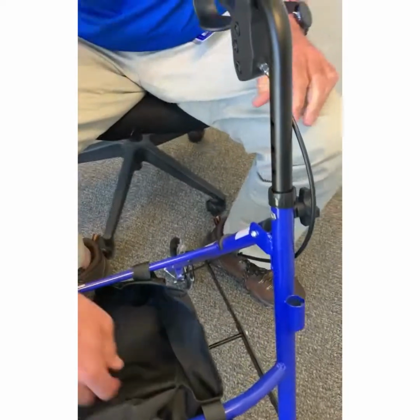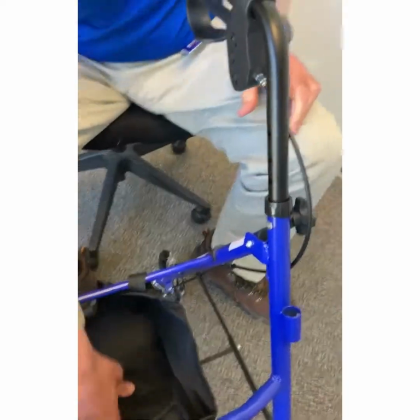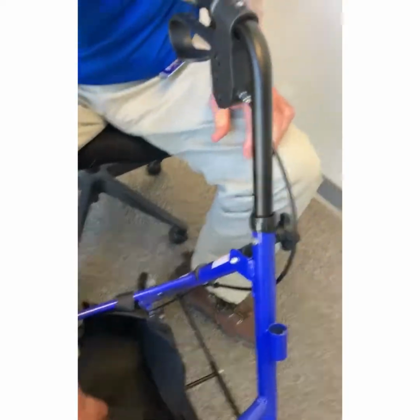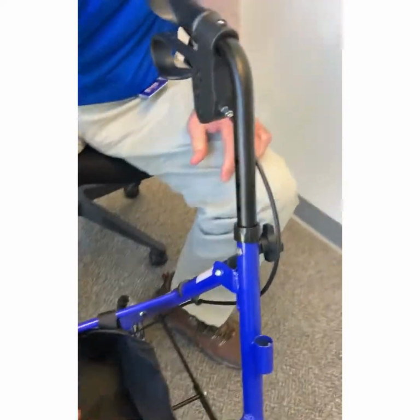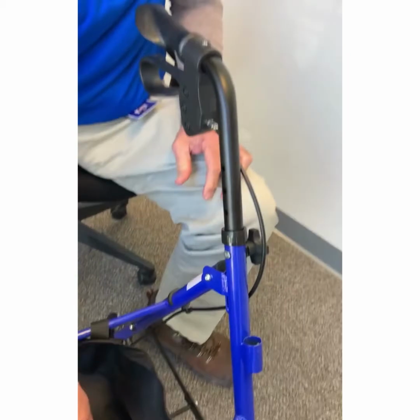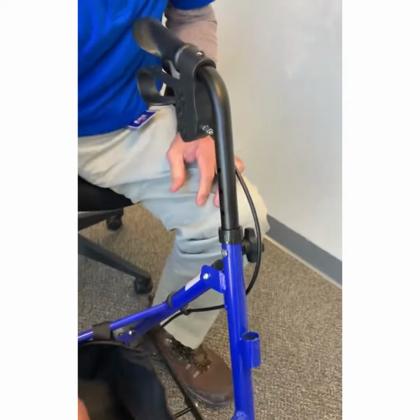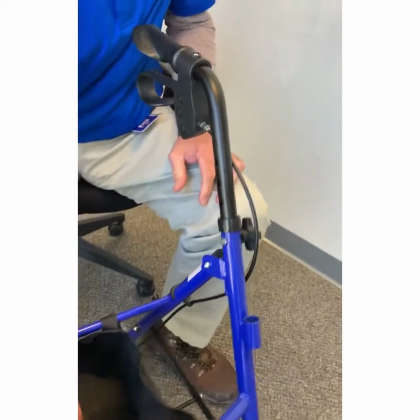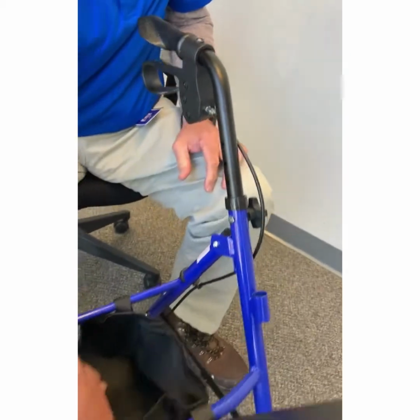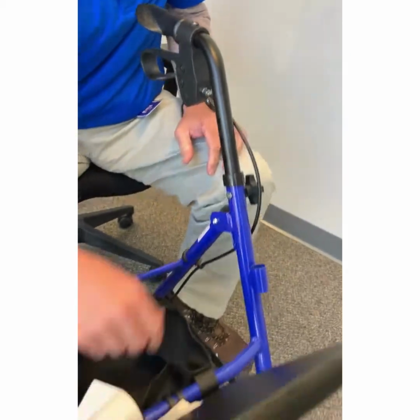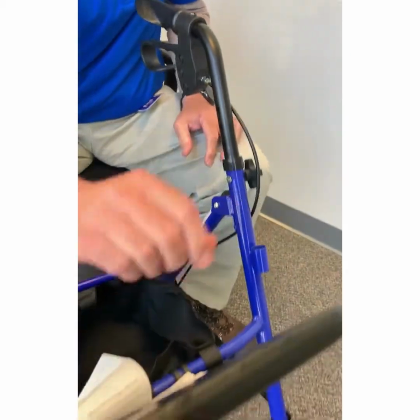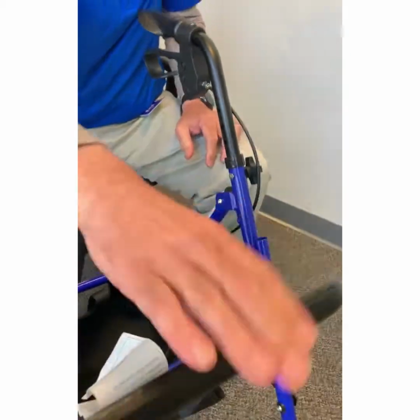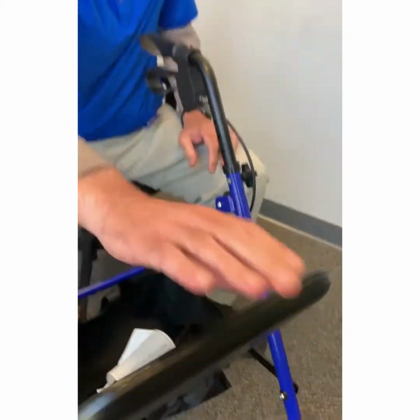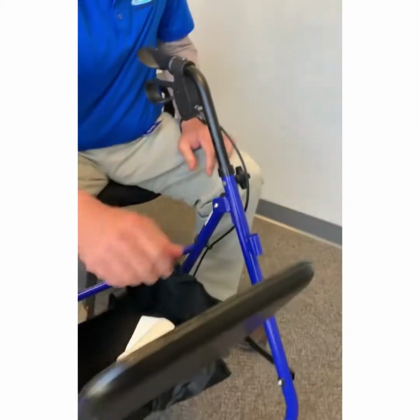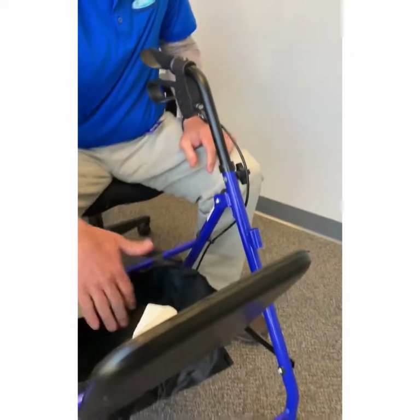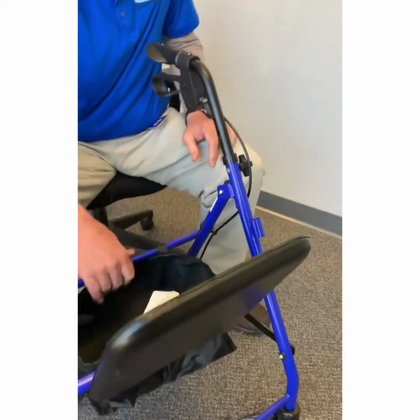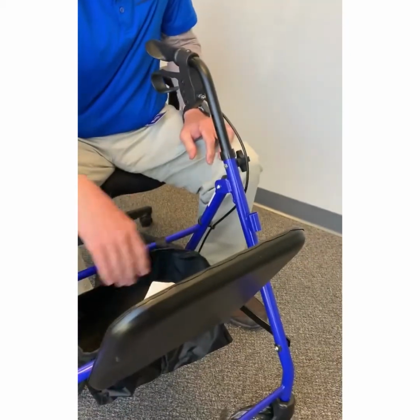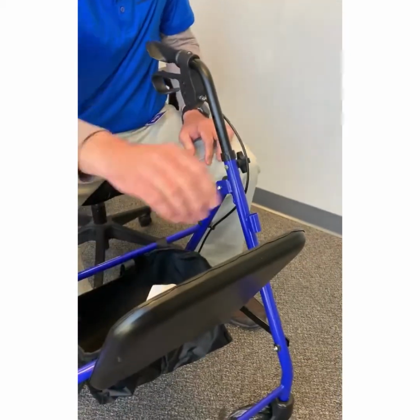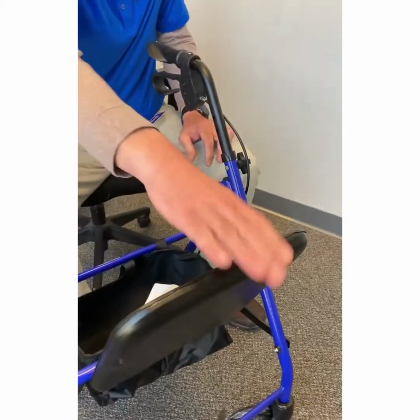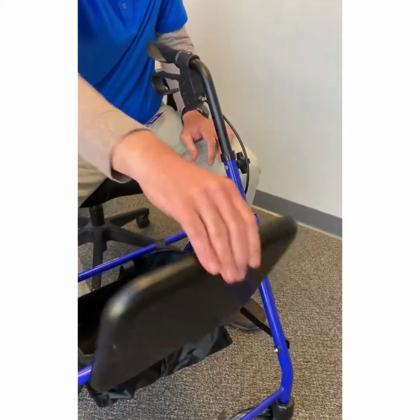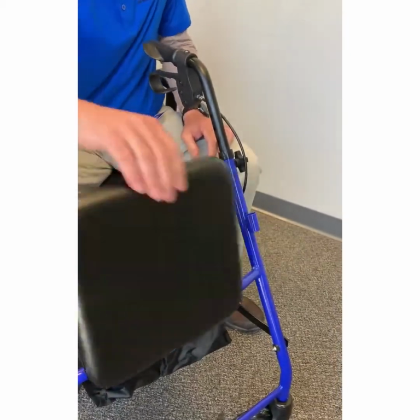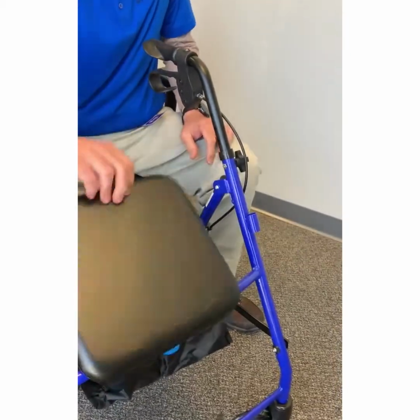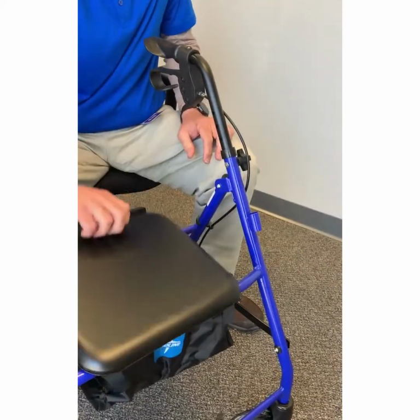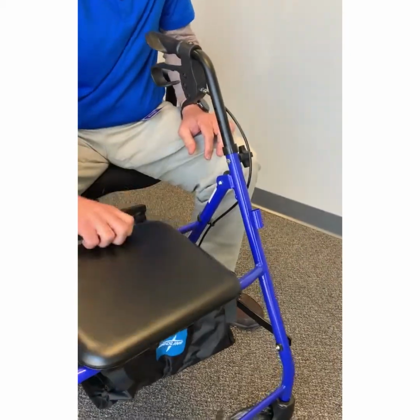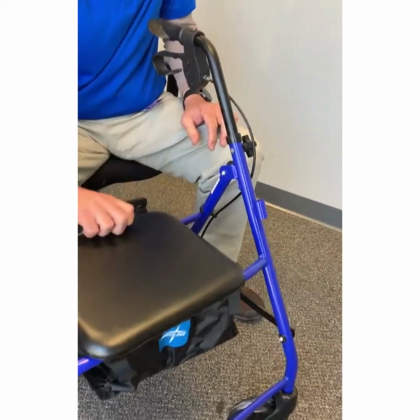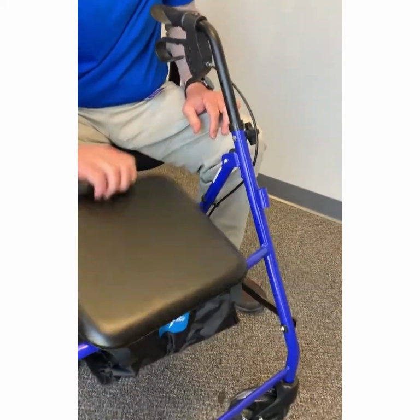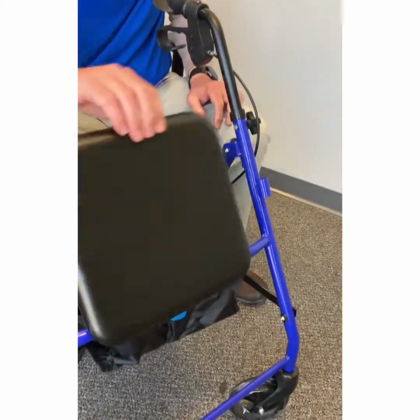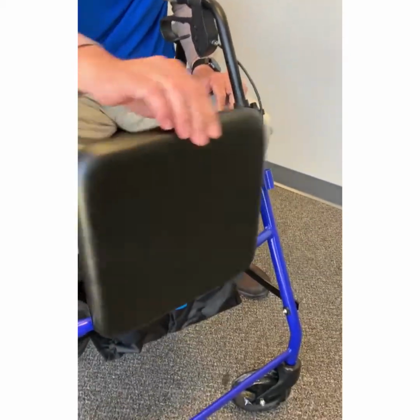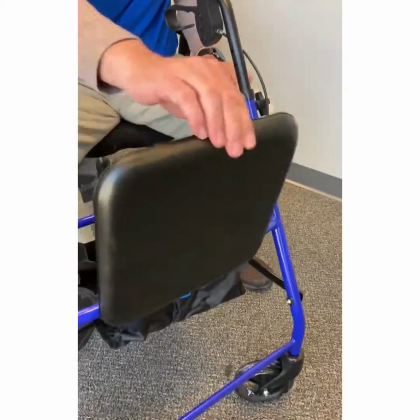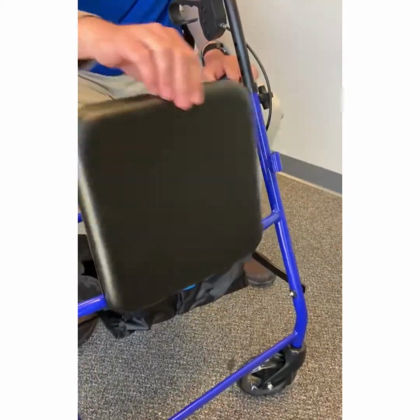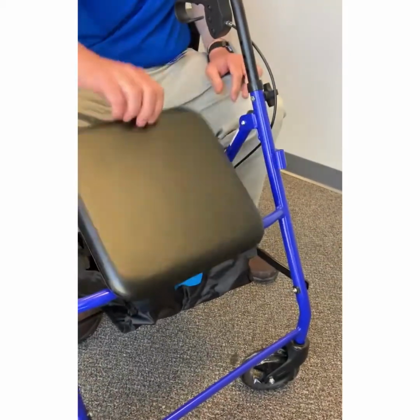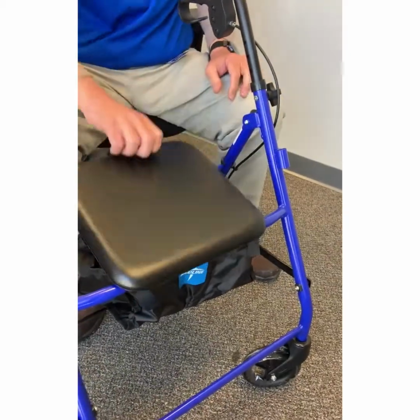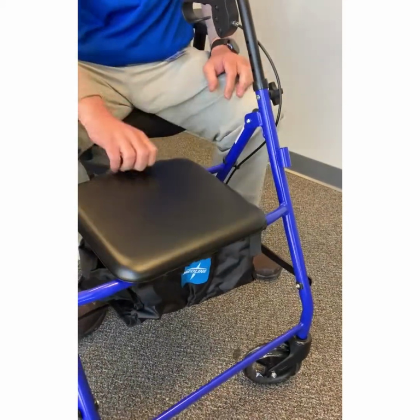The seat — you have your basket underneath, and the seat goes up and down.